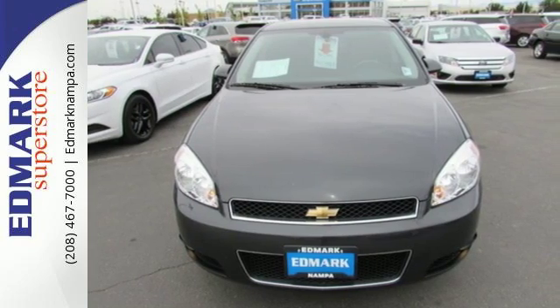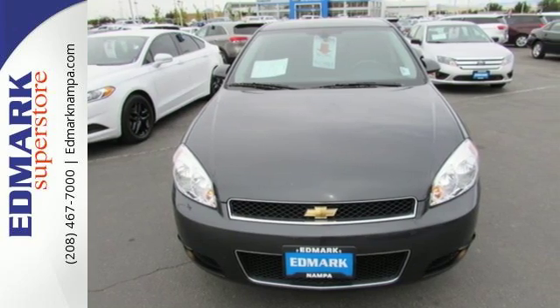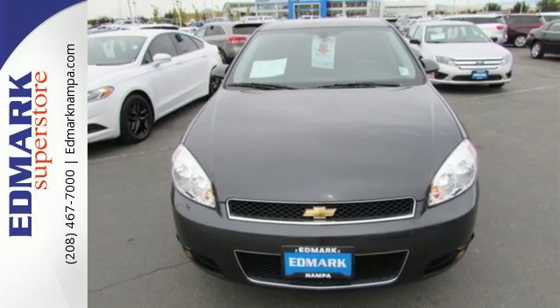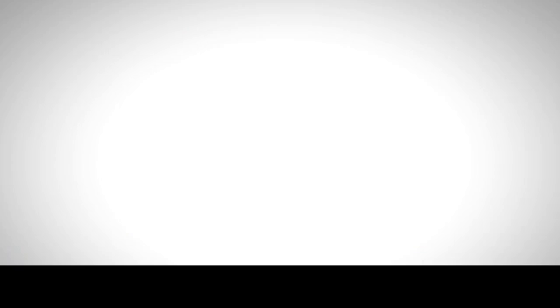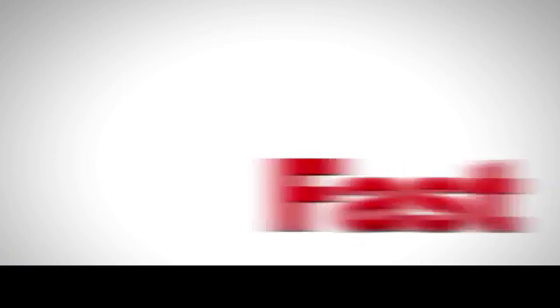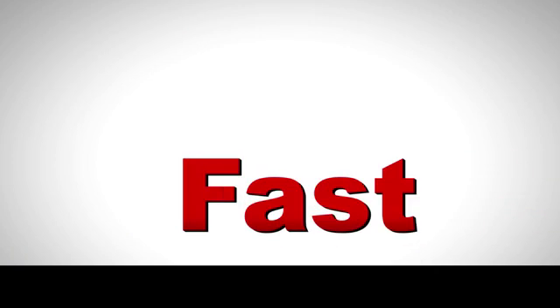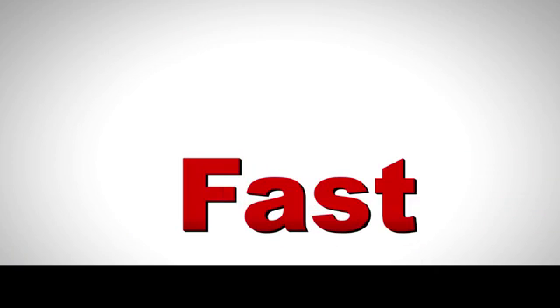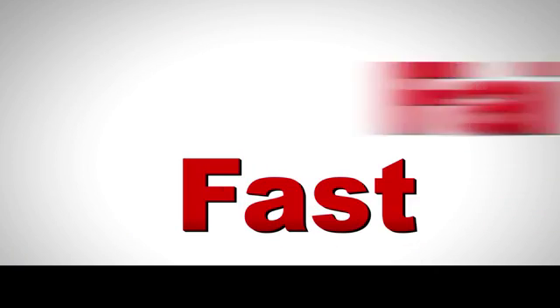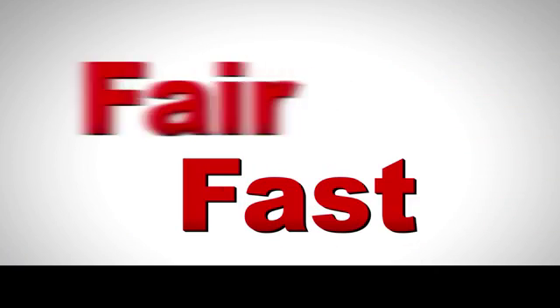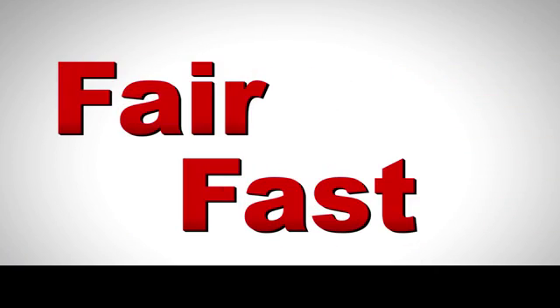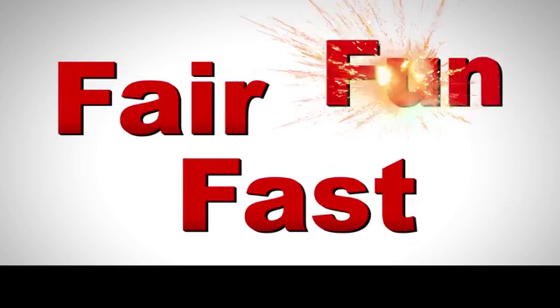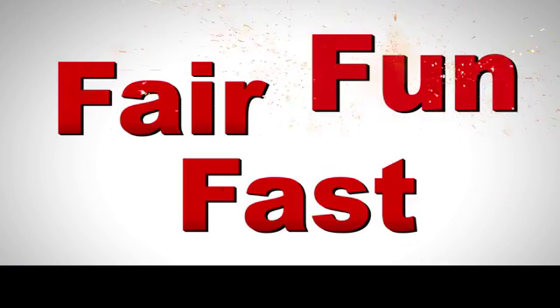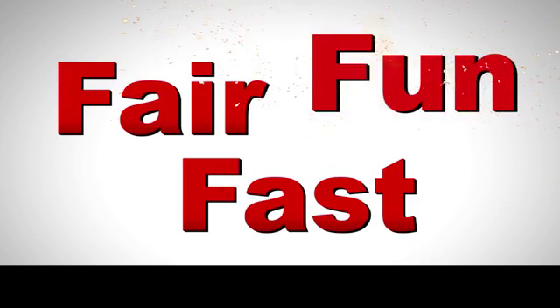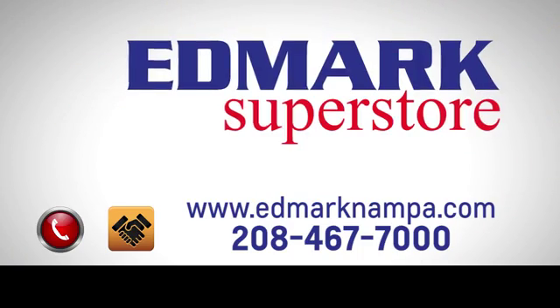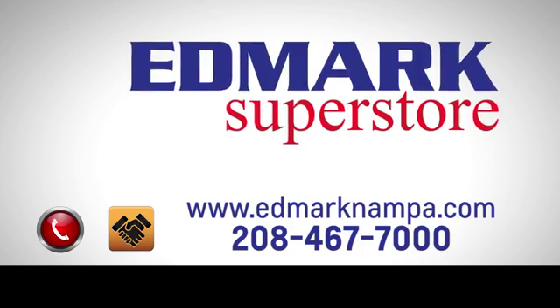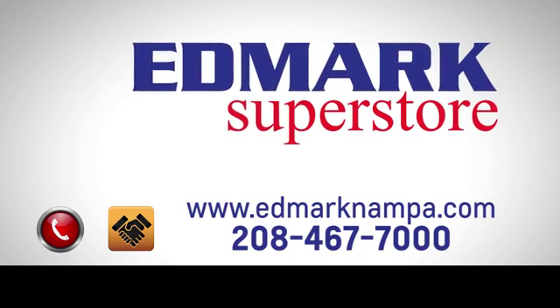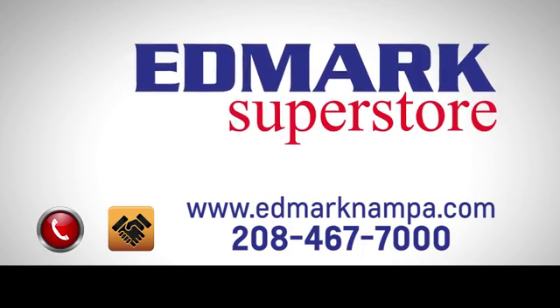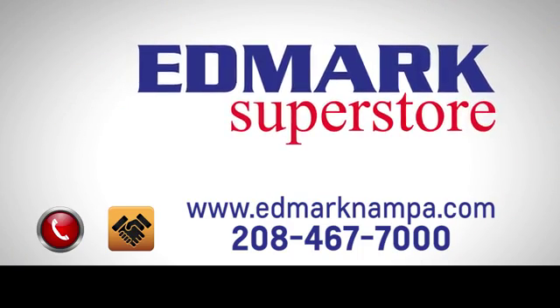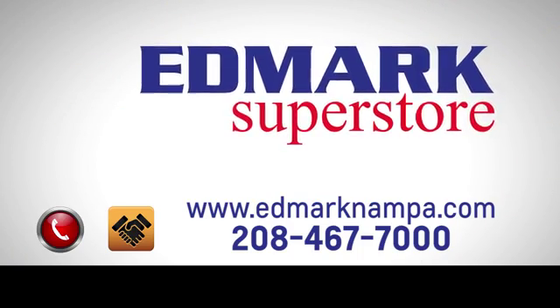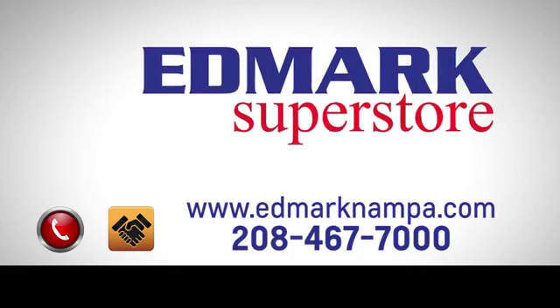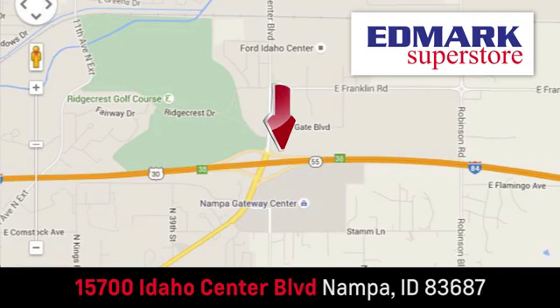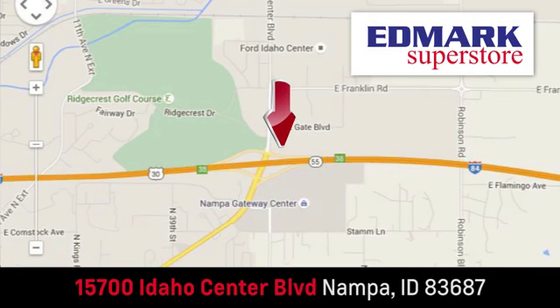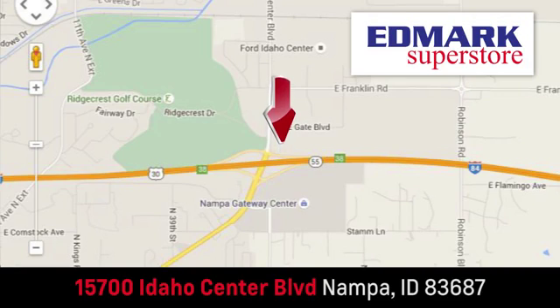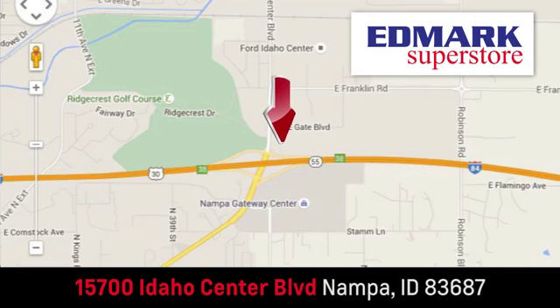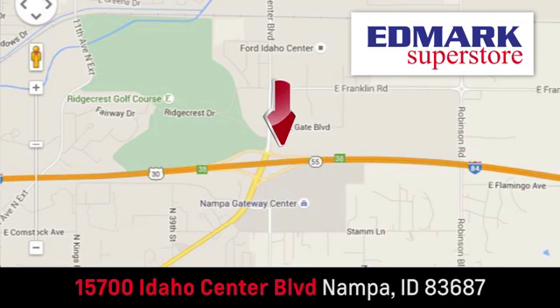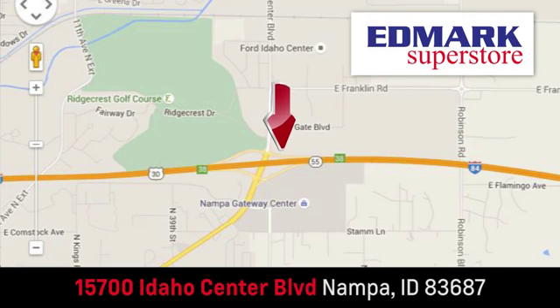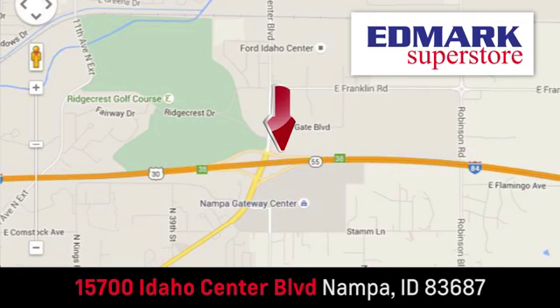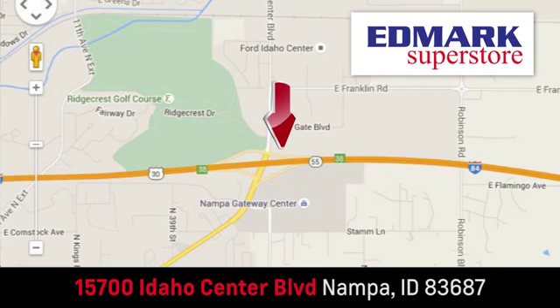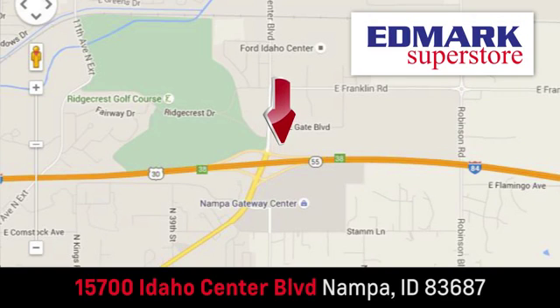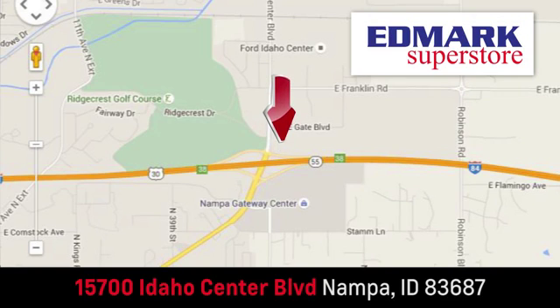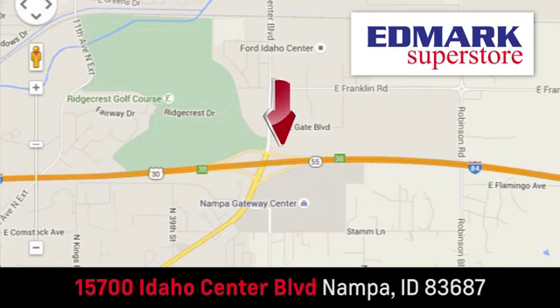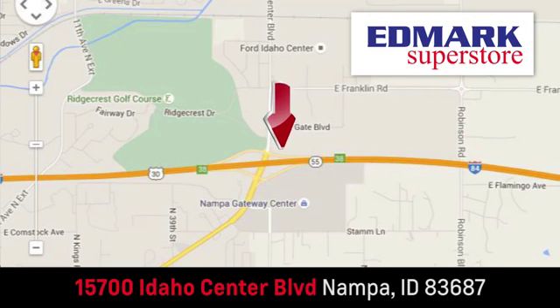Fast, fair, and fun. Give us a call or stop by. We're conveniently located in the Idaho Center Auto Mall.